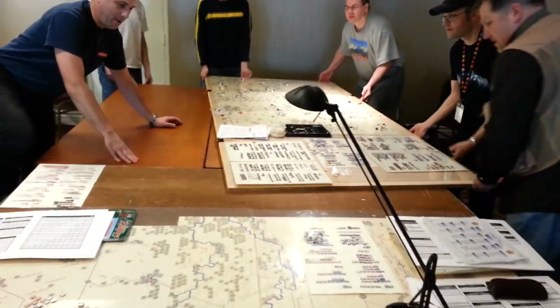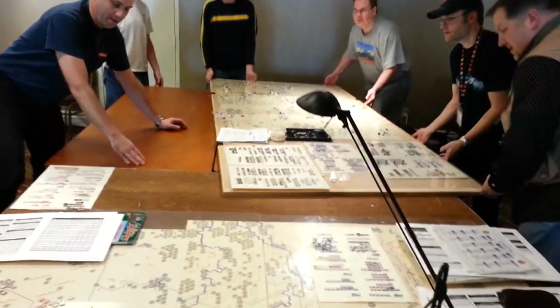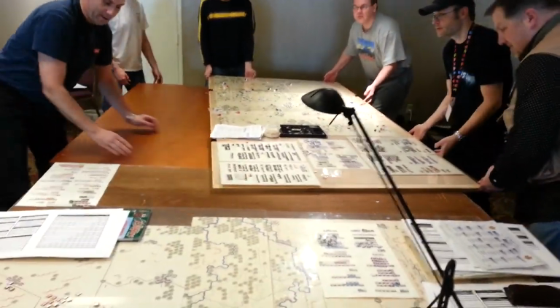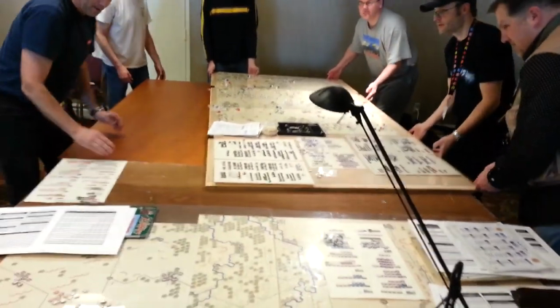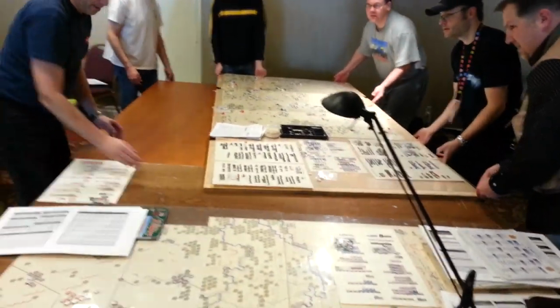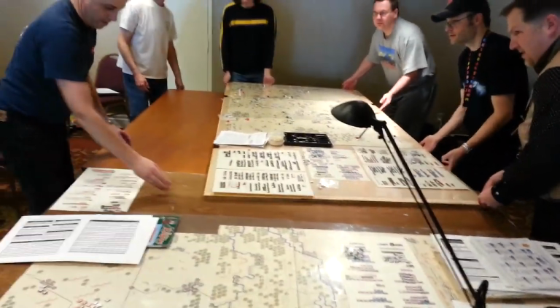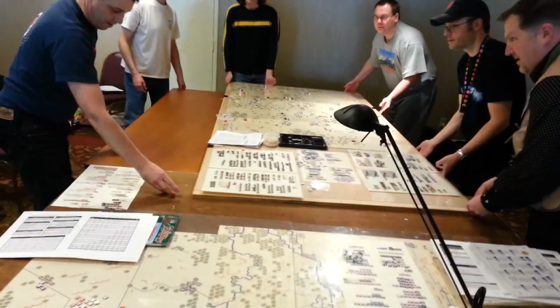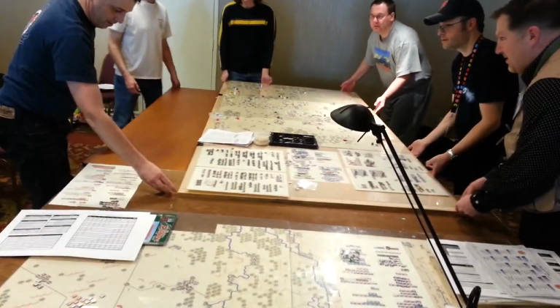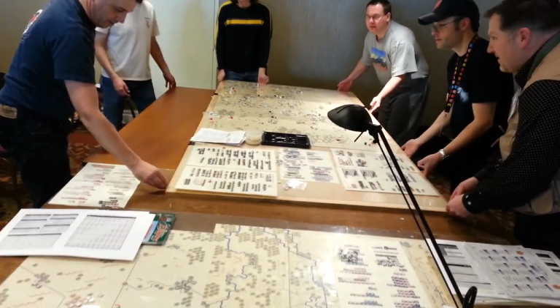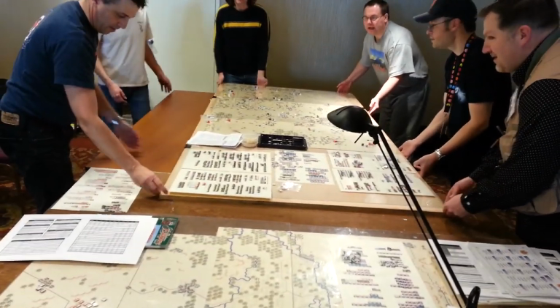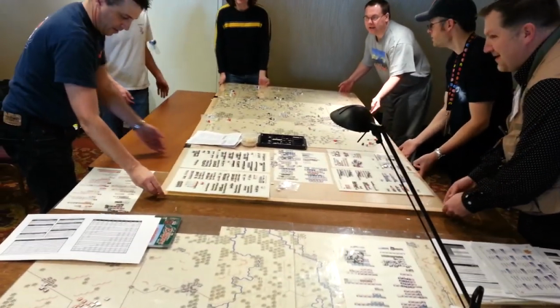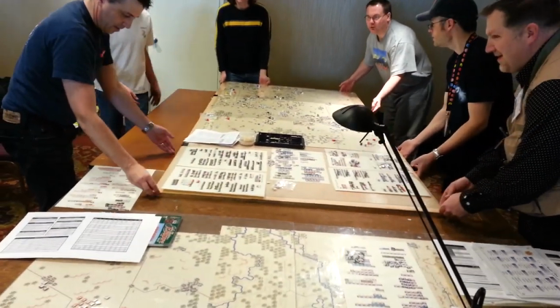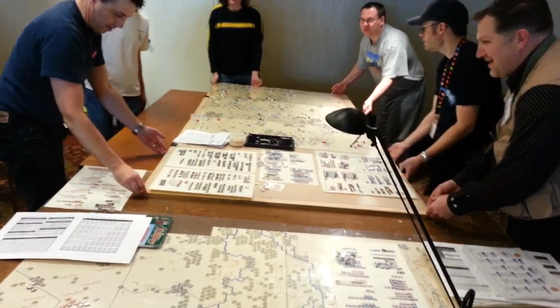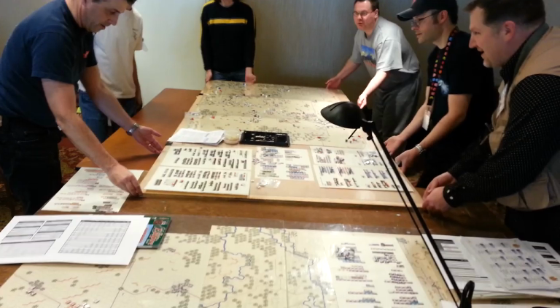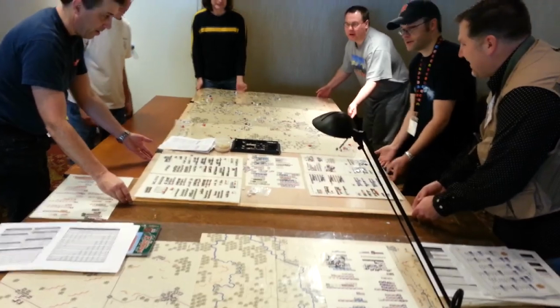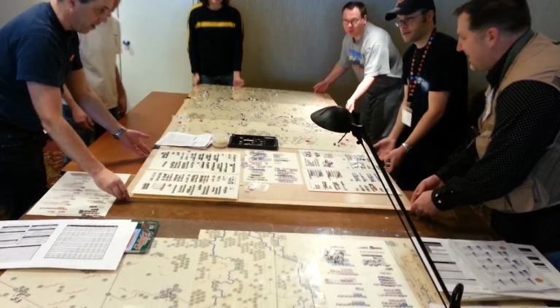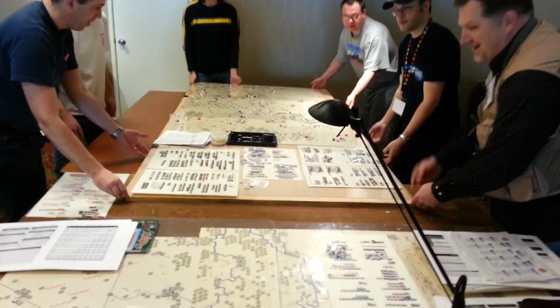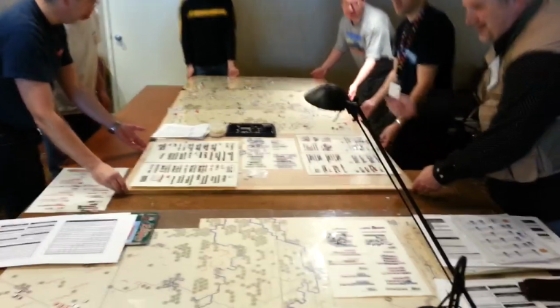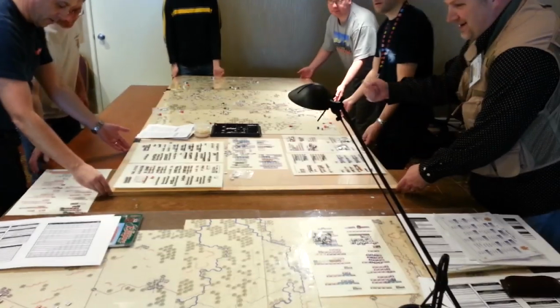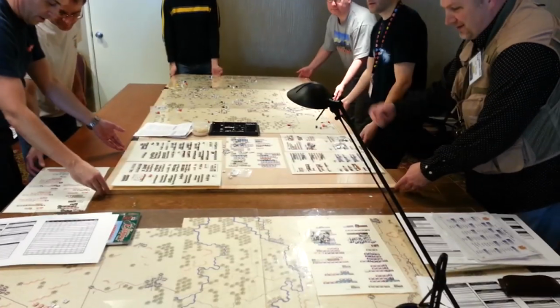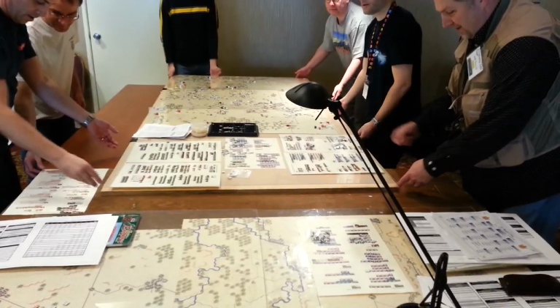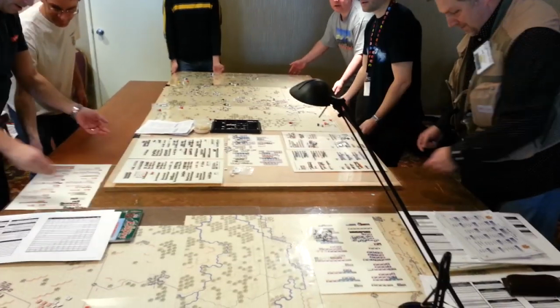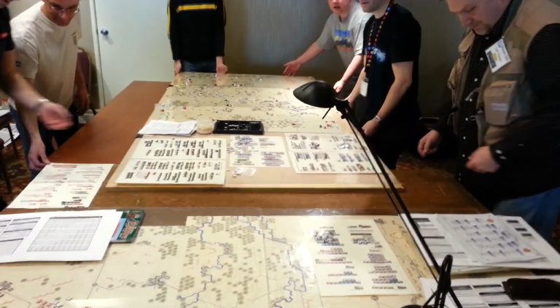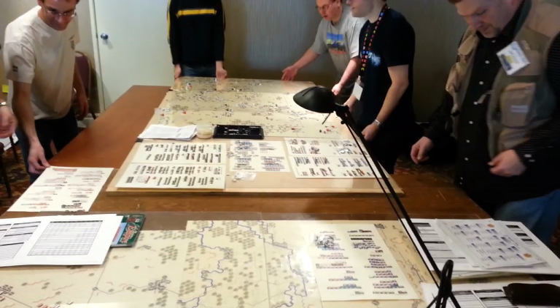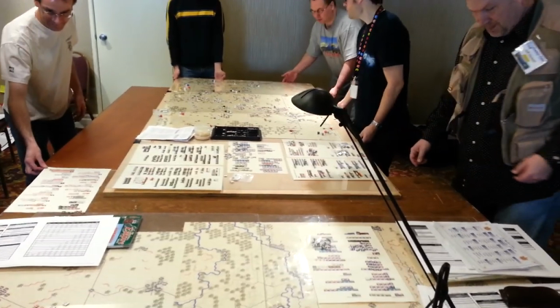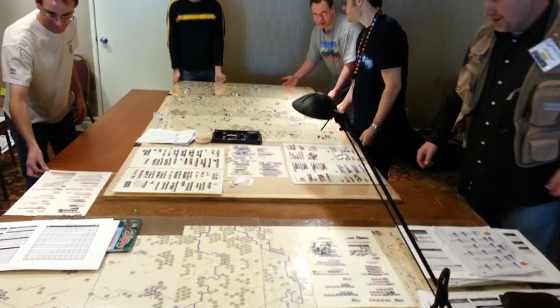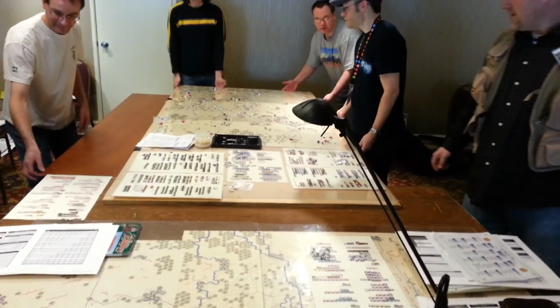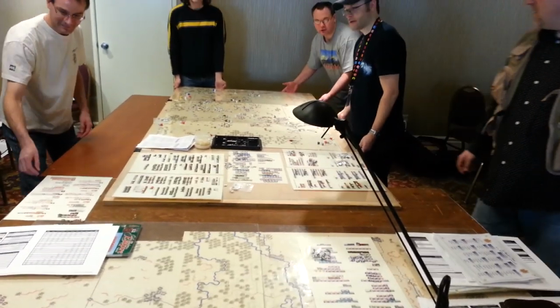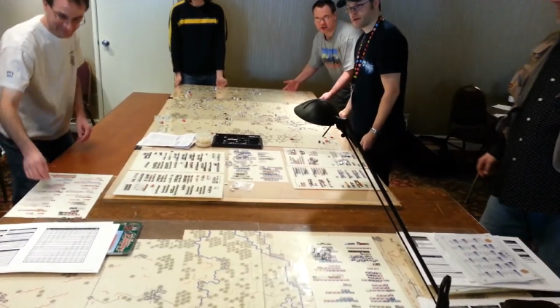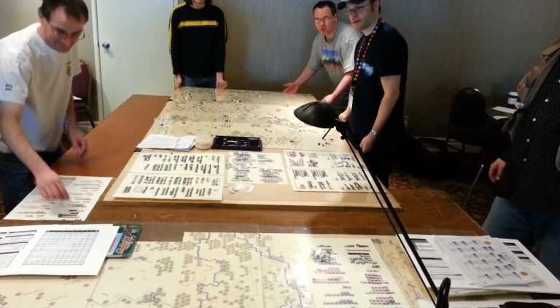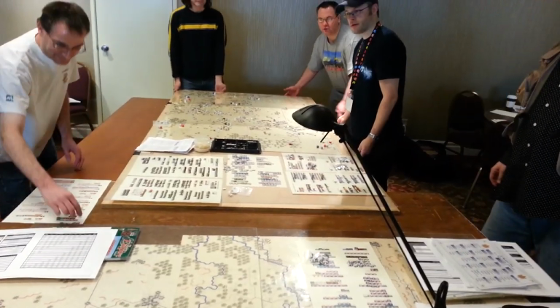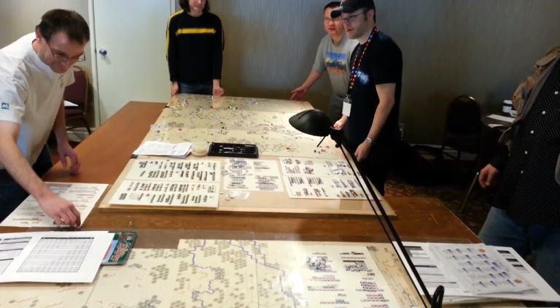I was really looking forward to some sort of disaster. Here, hold on a second. Hold this.